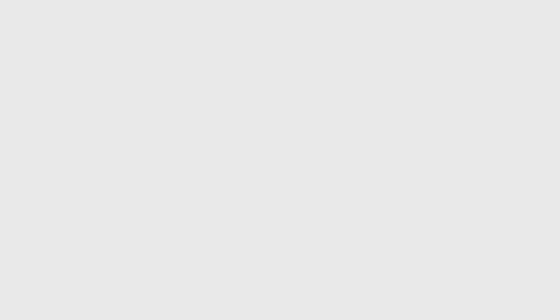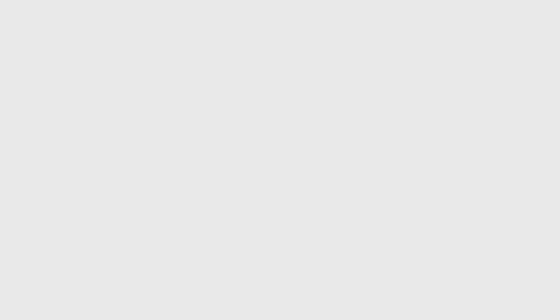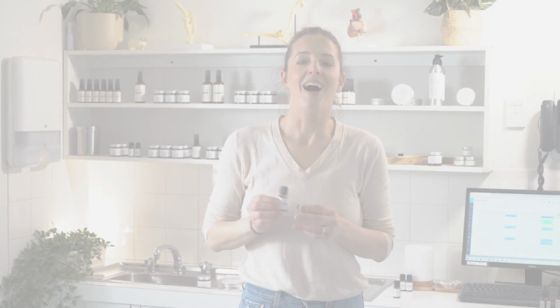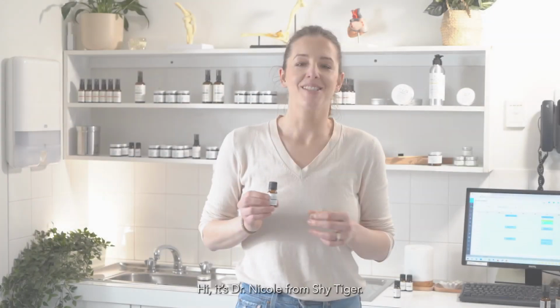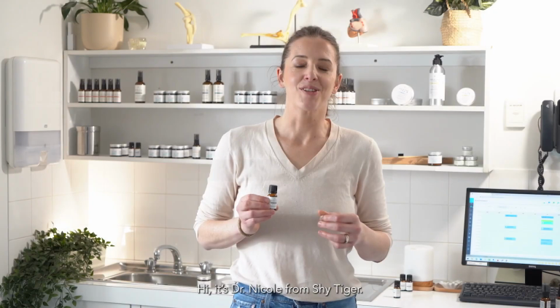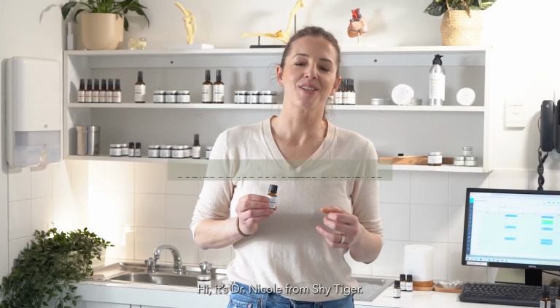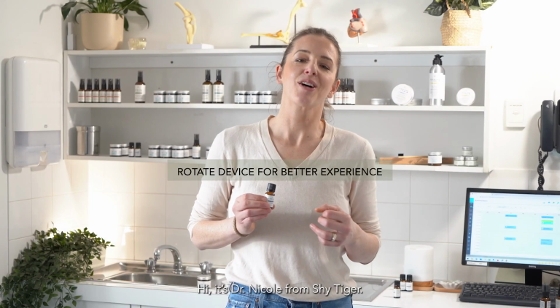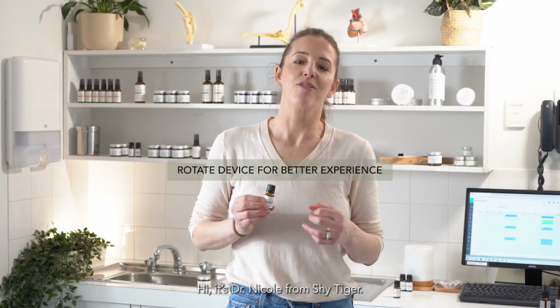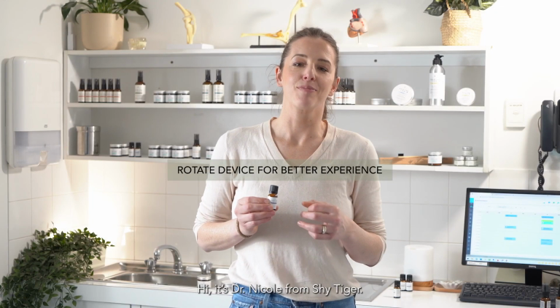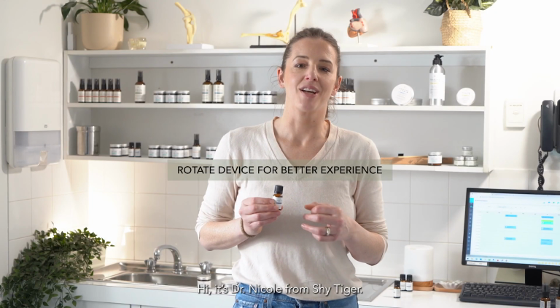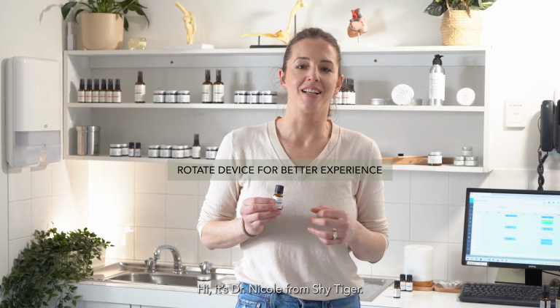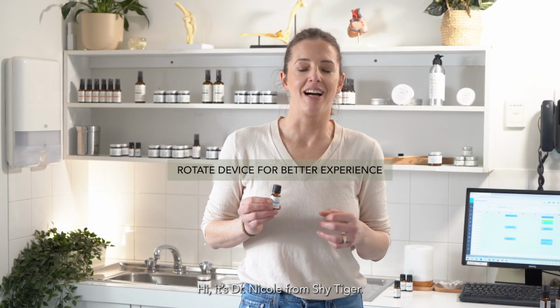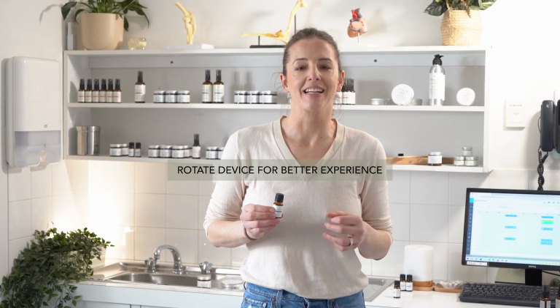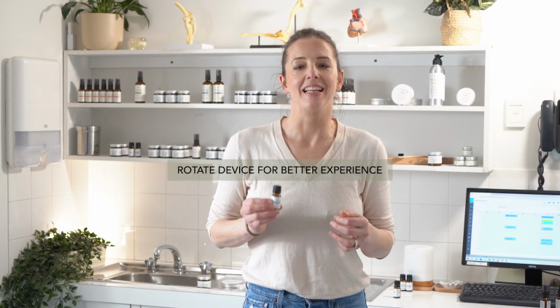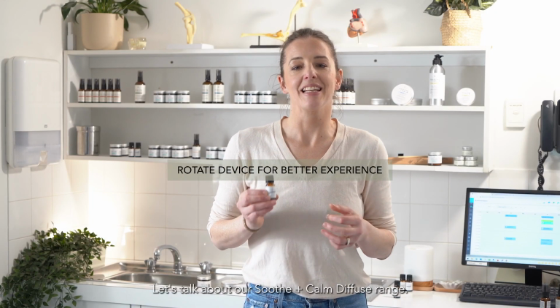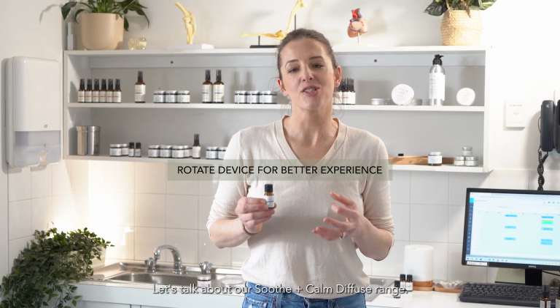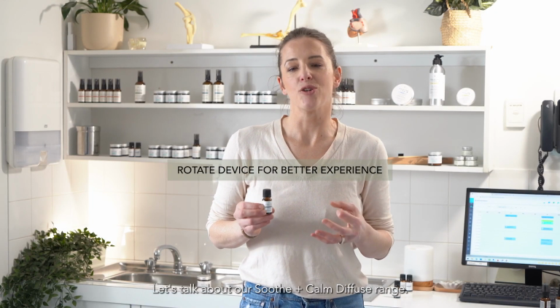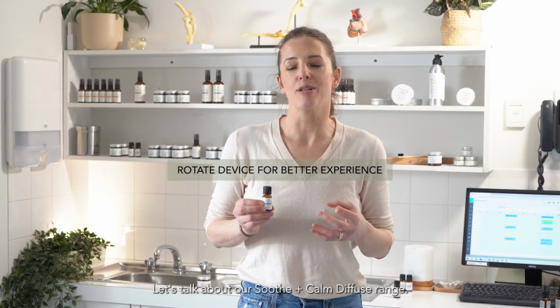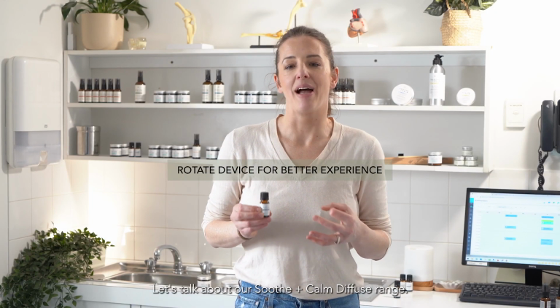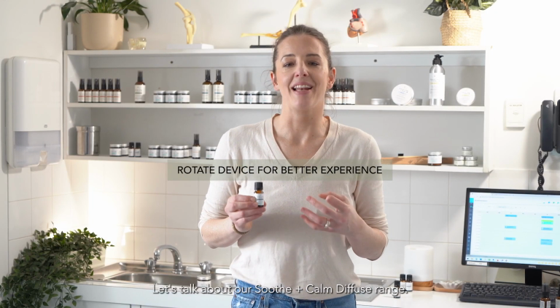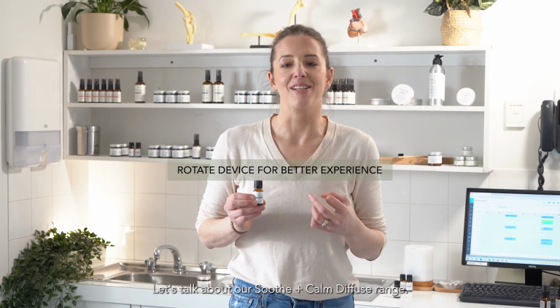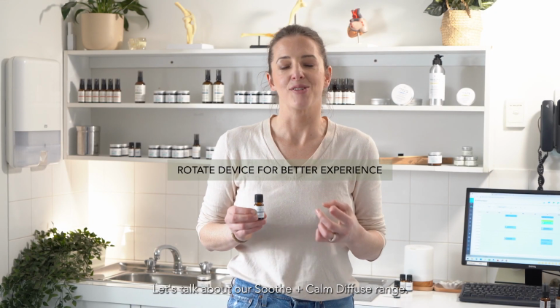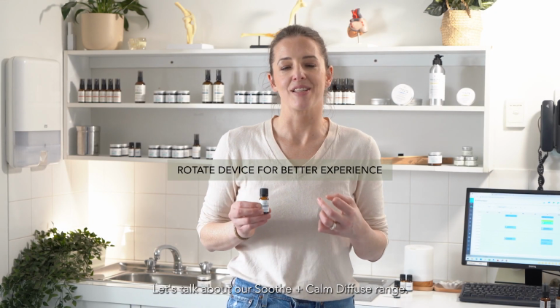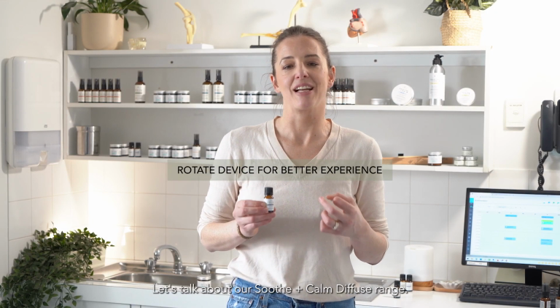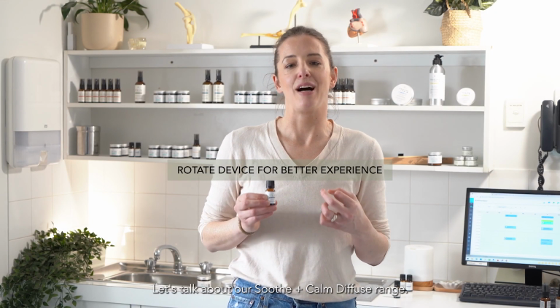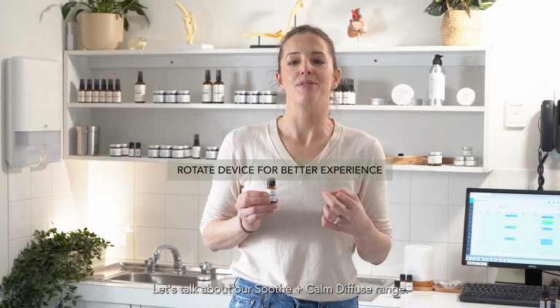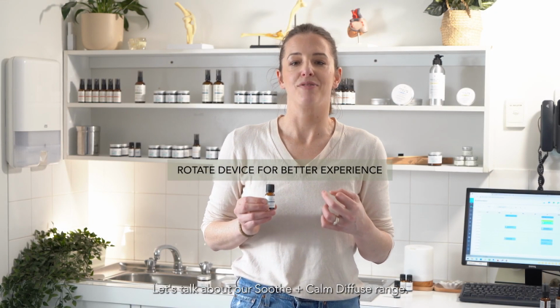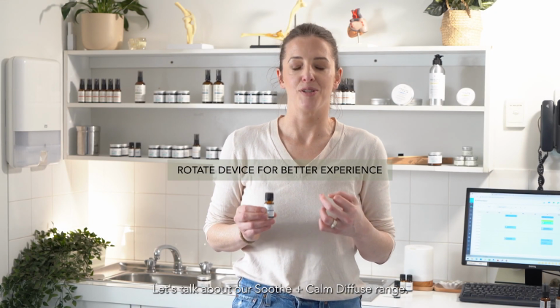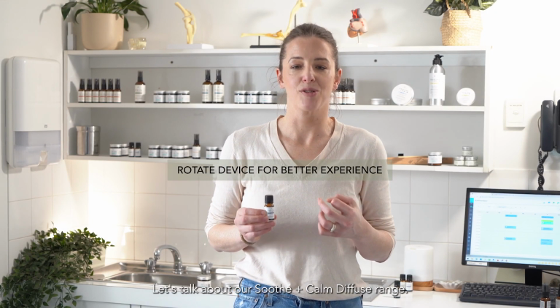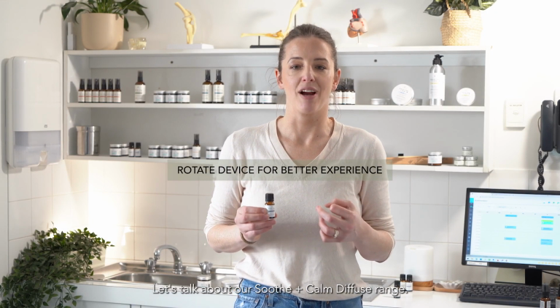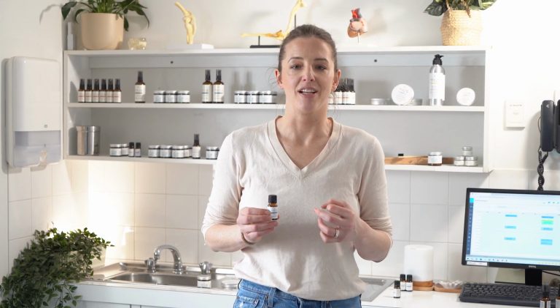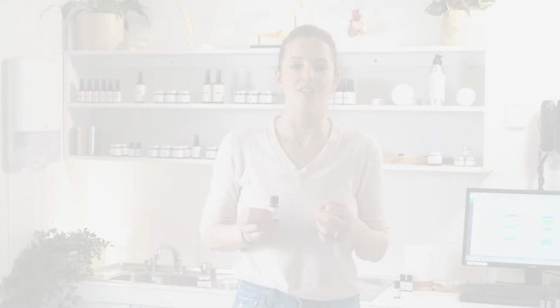Hi, it's Dr. Nicole from Shire Tiger. Let's talk about our Soothe and Calm Diffuse range.